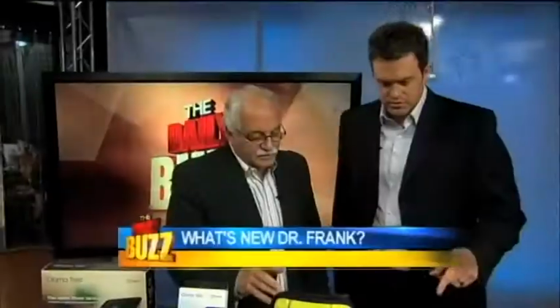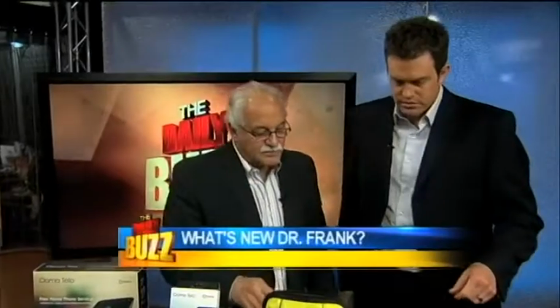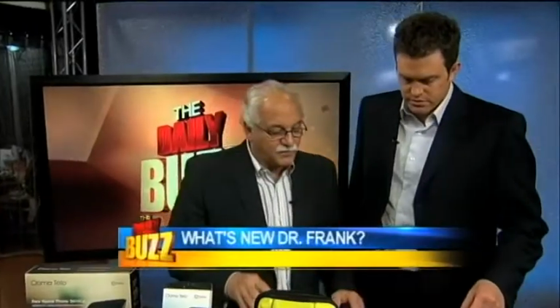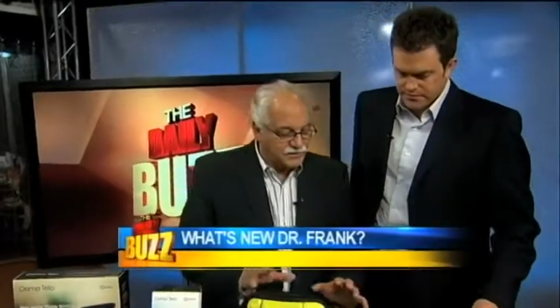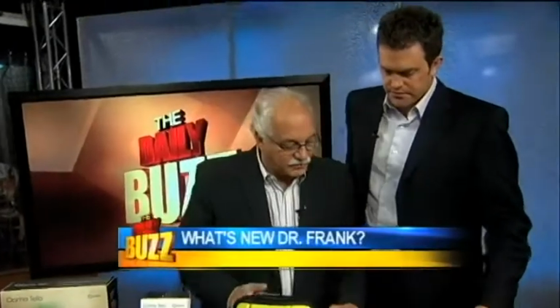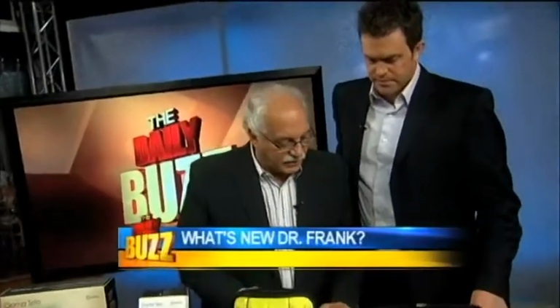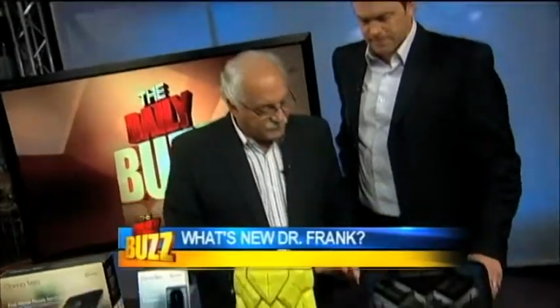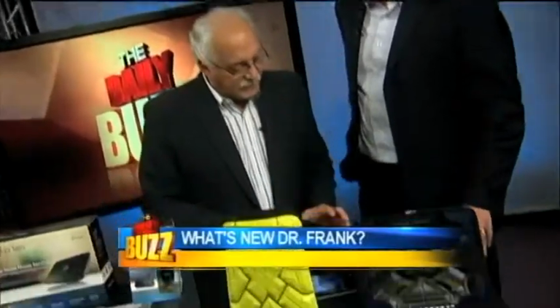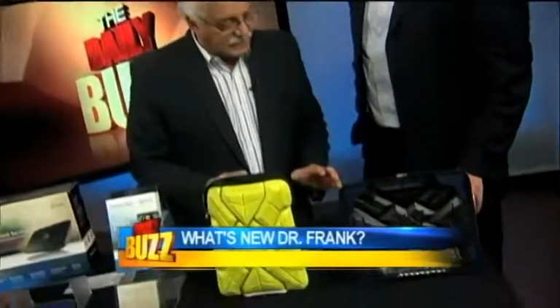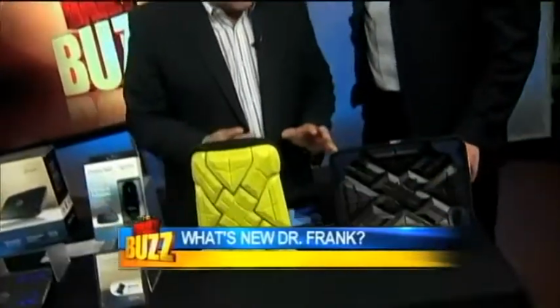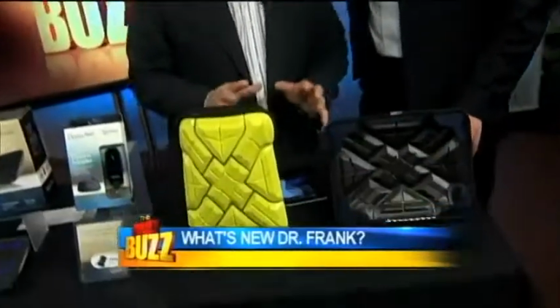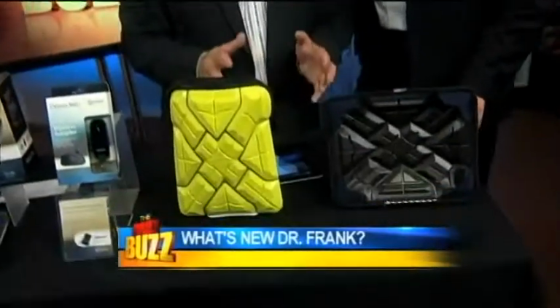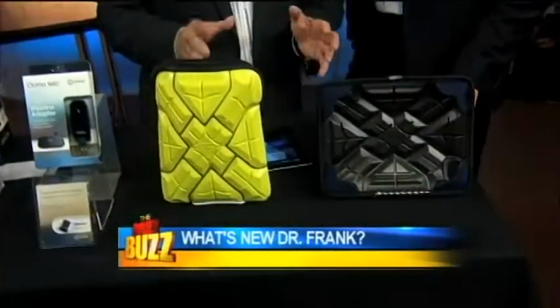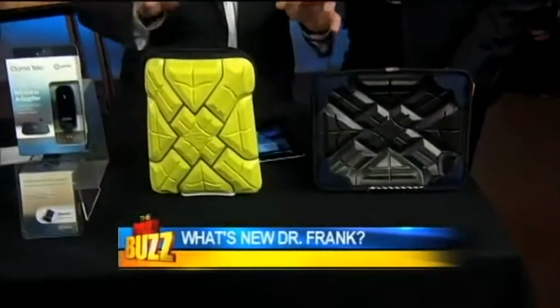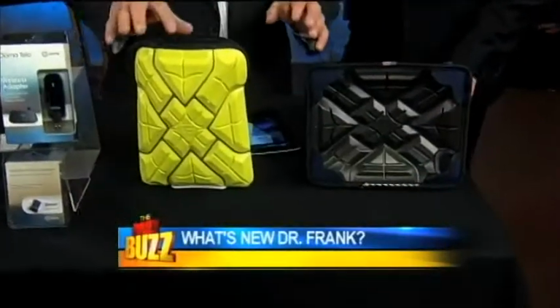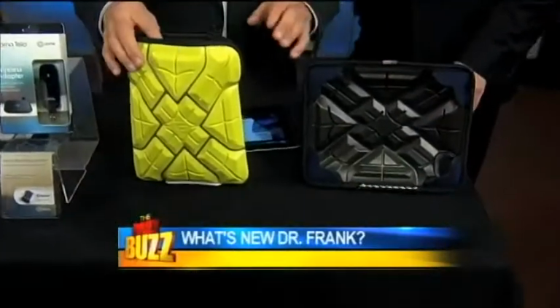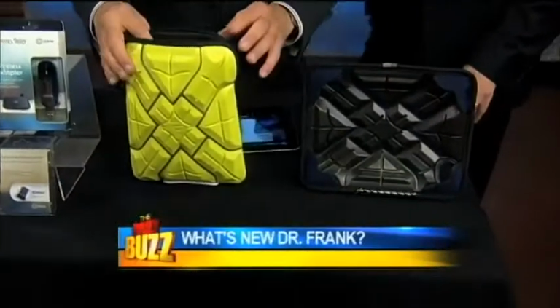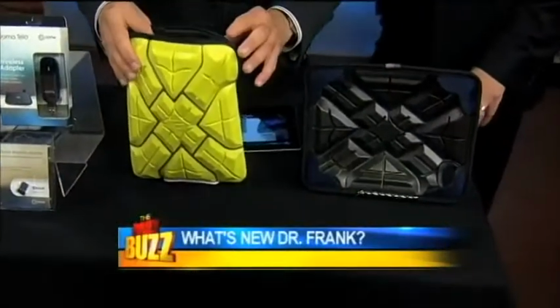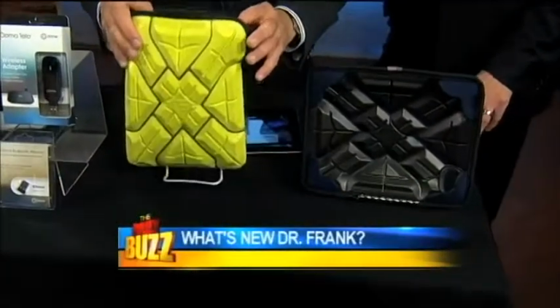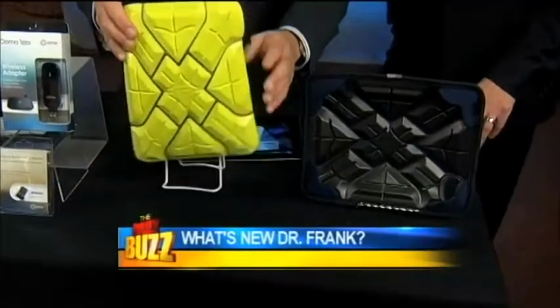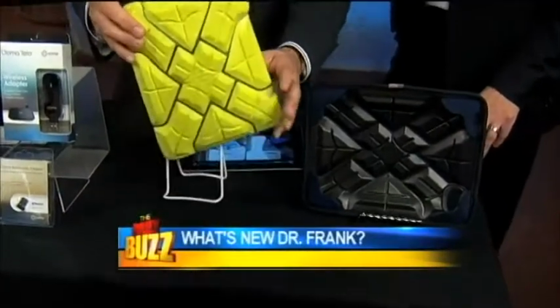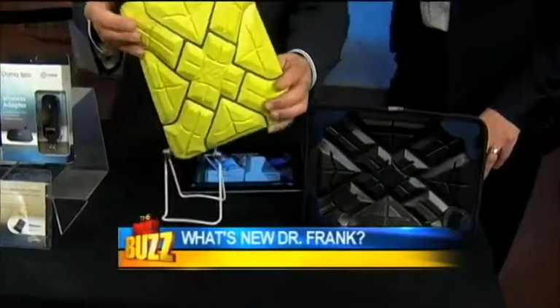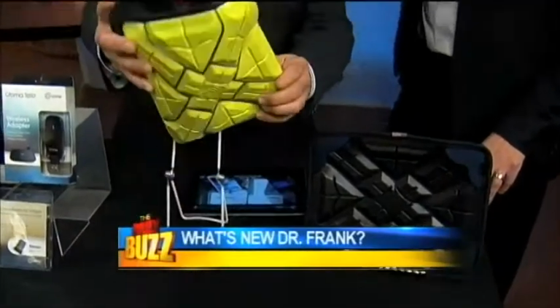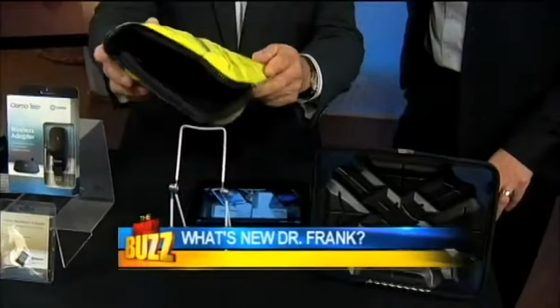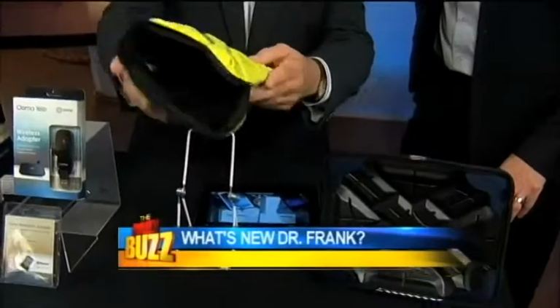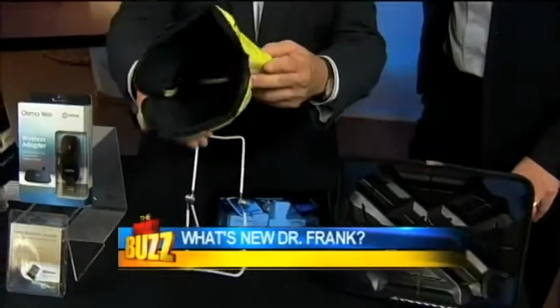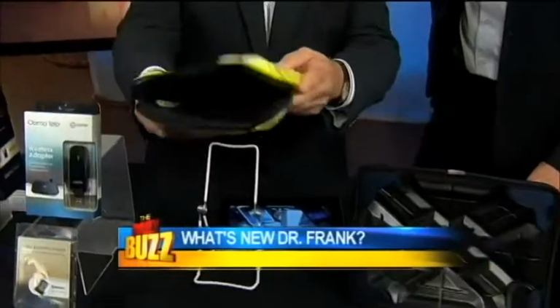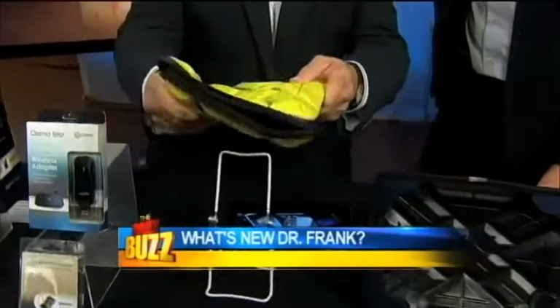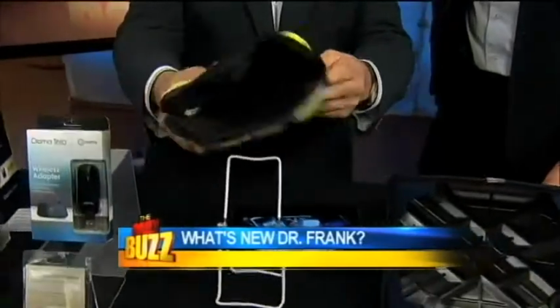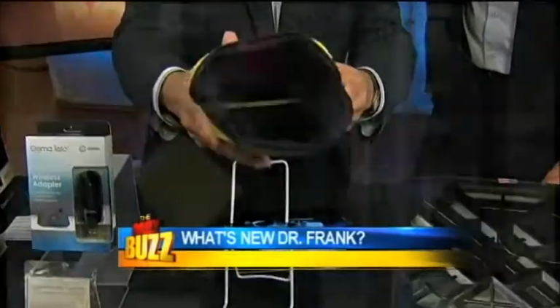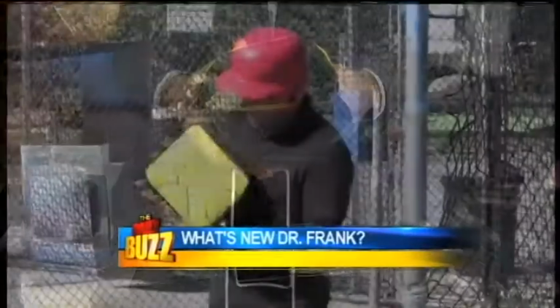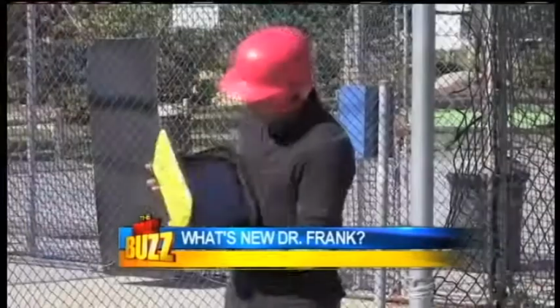Alright, this is G-Form. G-Form is great. It's reactive protective technology. This basically, you can see, is their portfolio — it's a sleeve. See that?